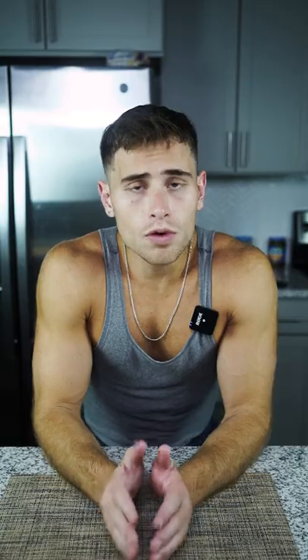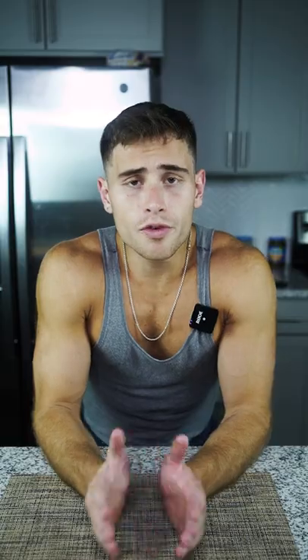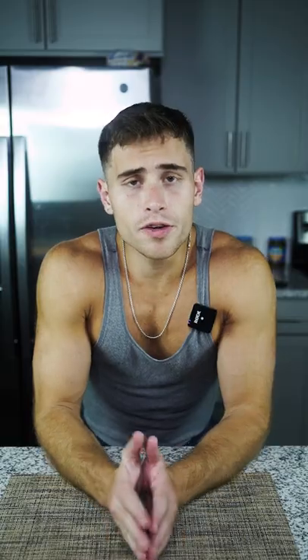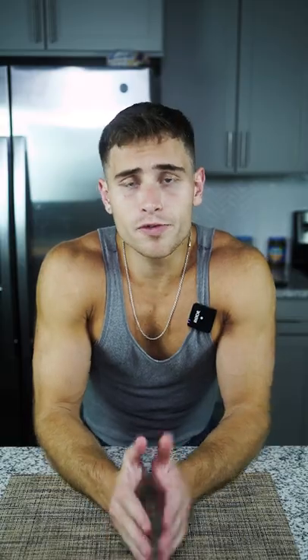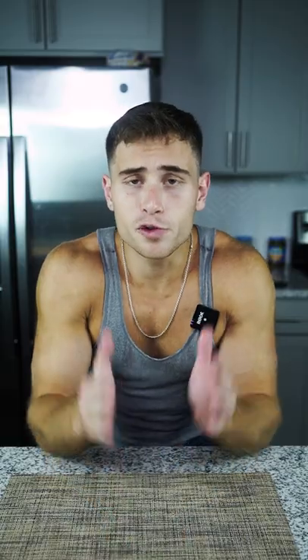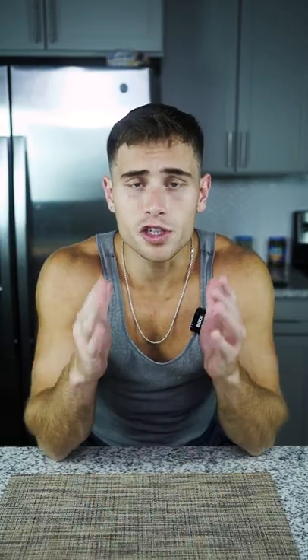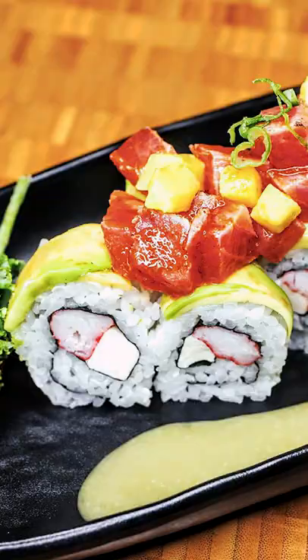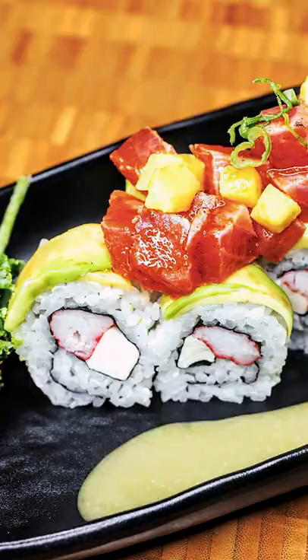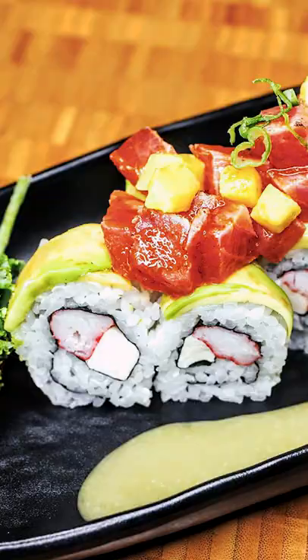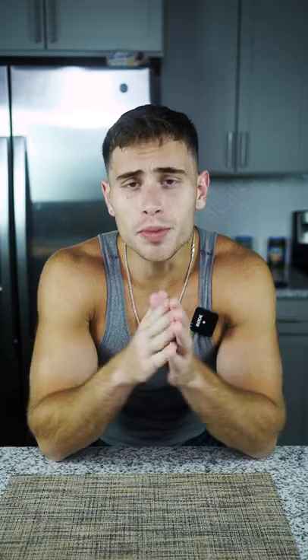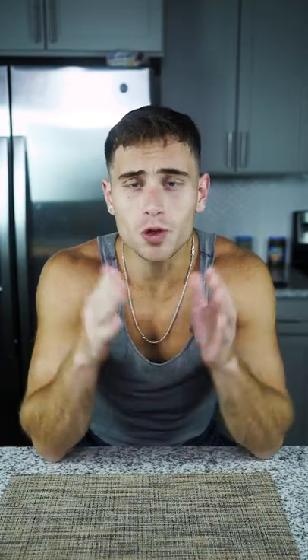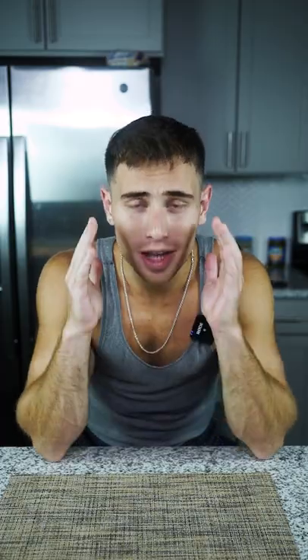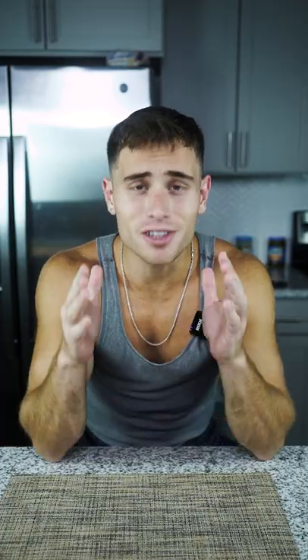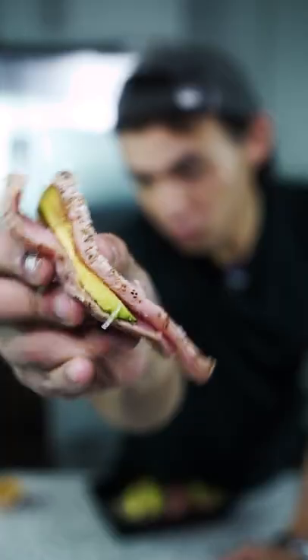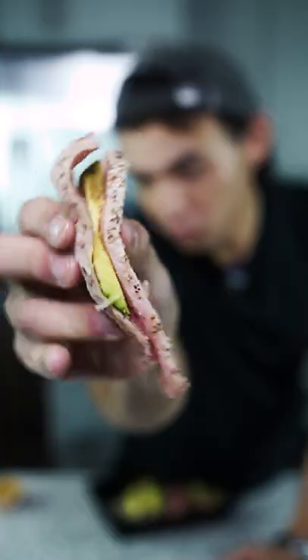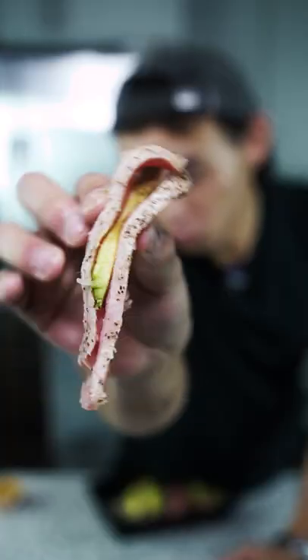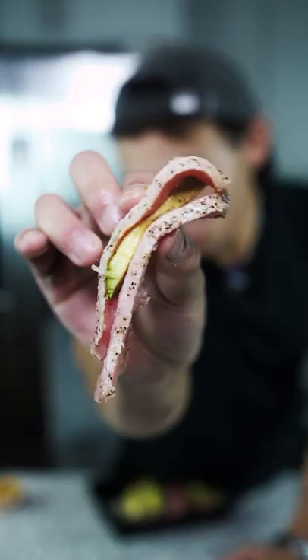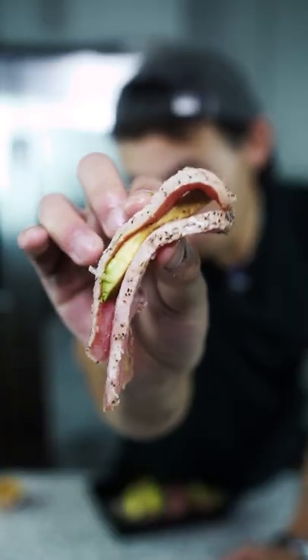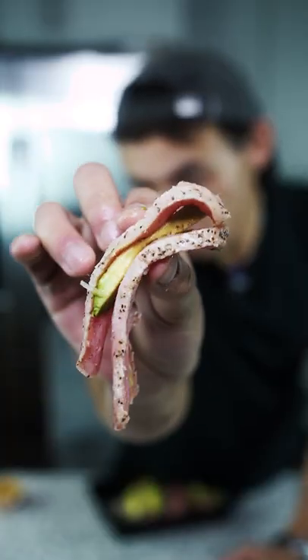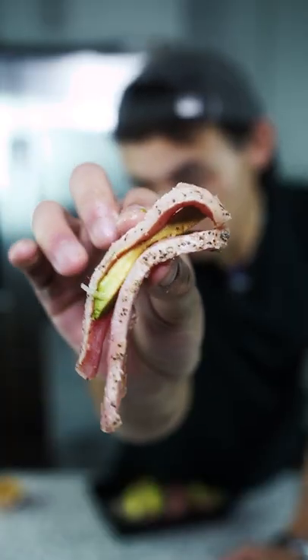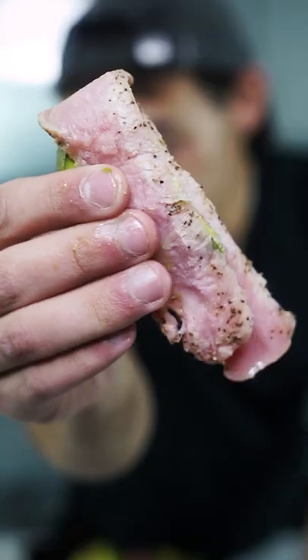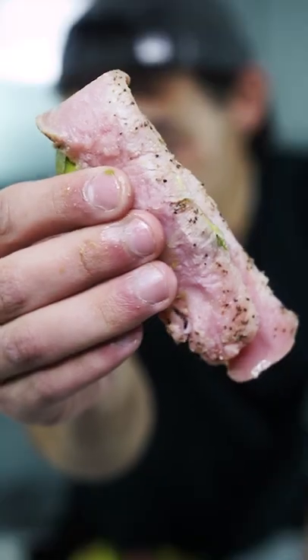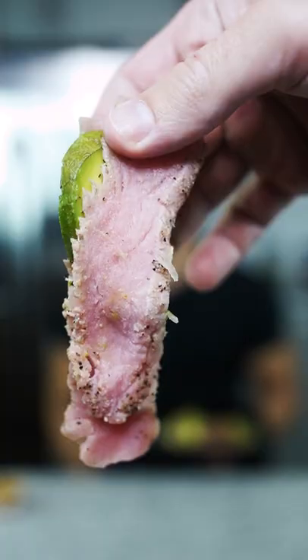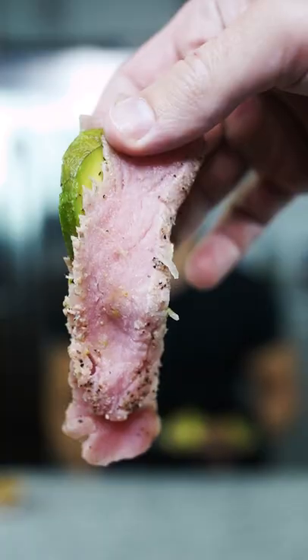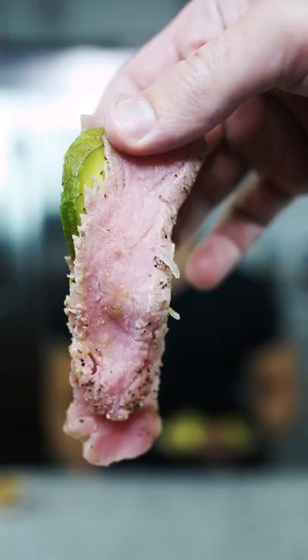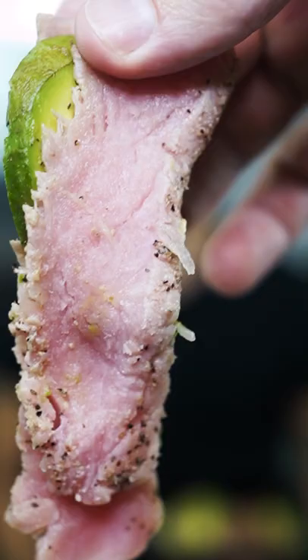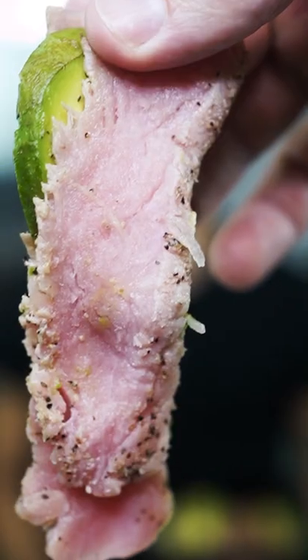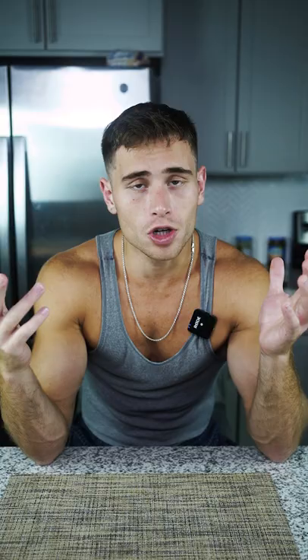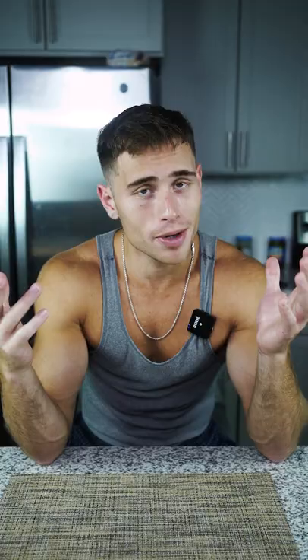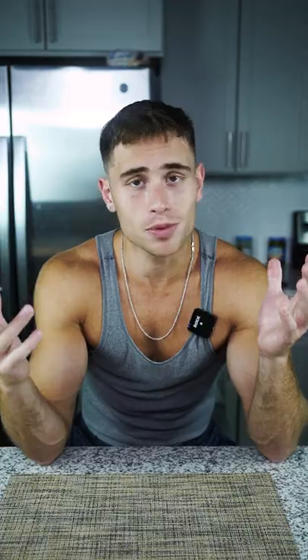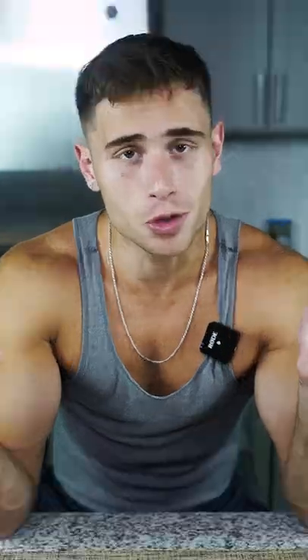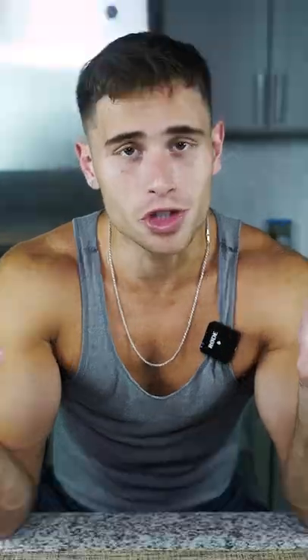One of our favorite foods is sushi. We've been to a lot of terrible sushi restaurants, so we're gonna take matters into our own hands and make some sushi.